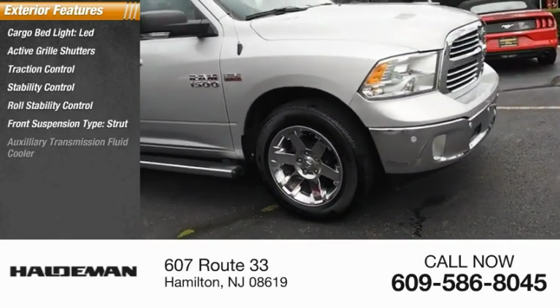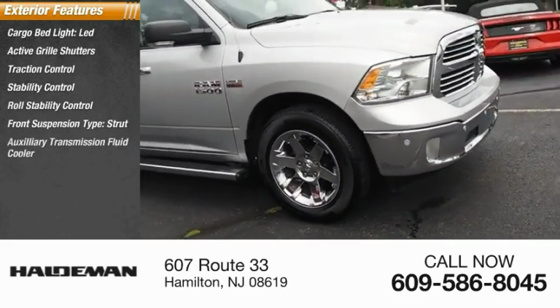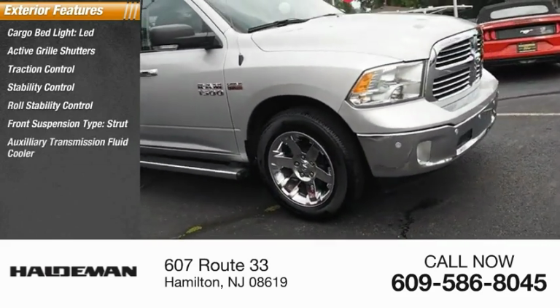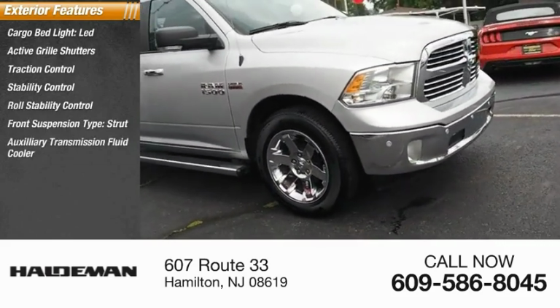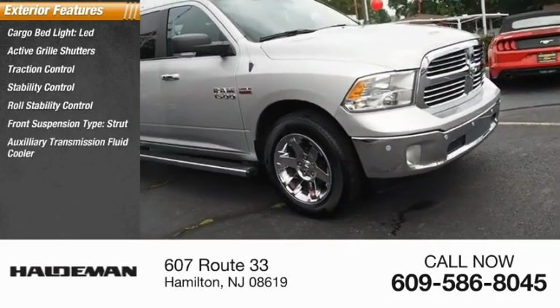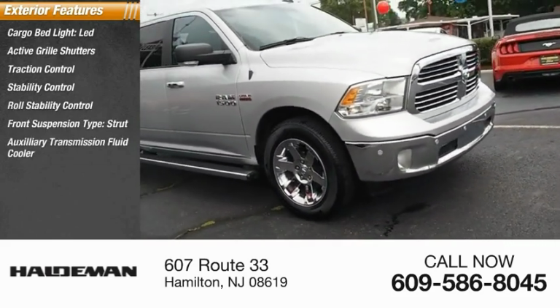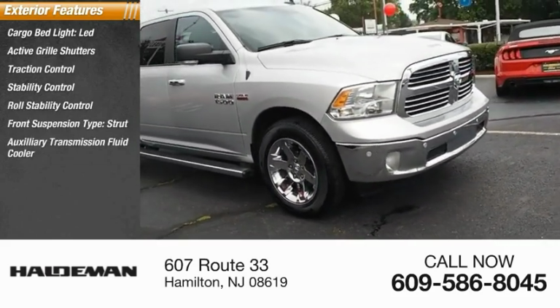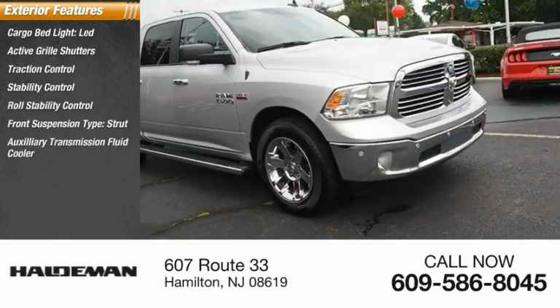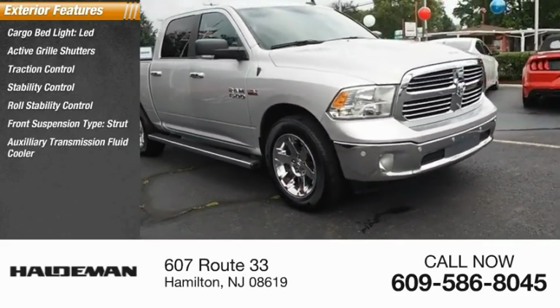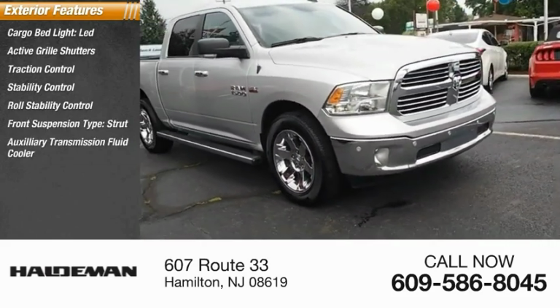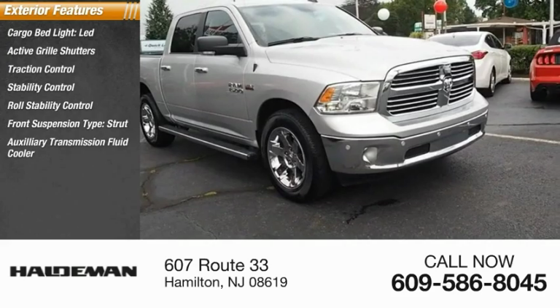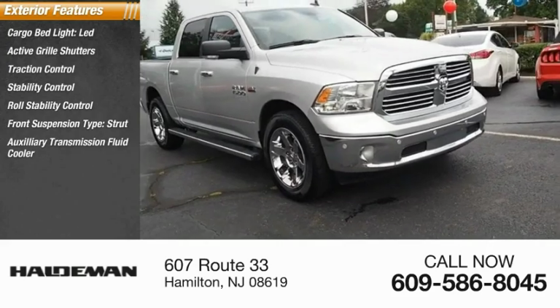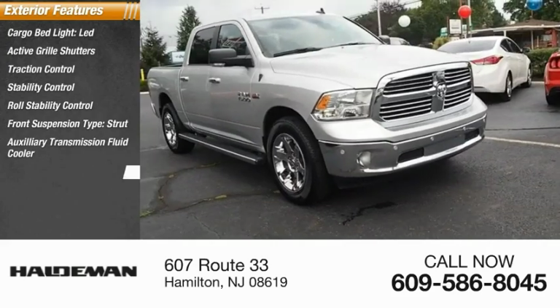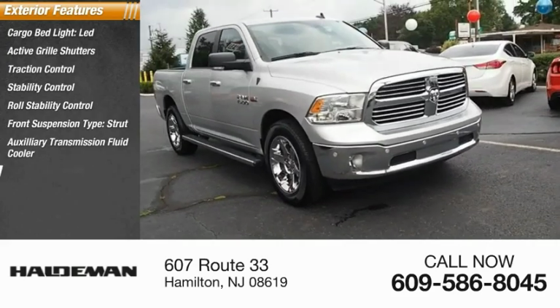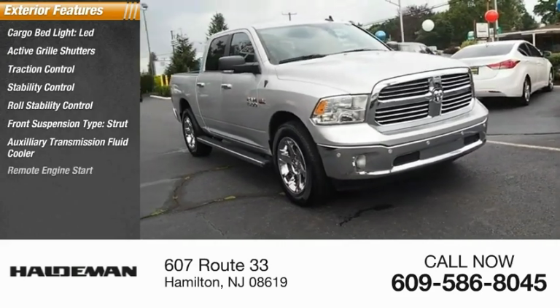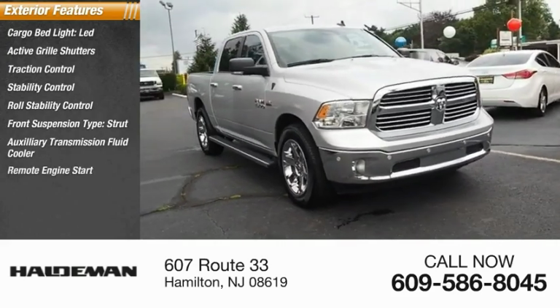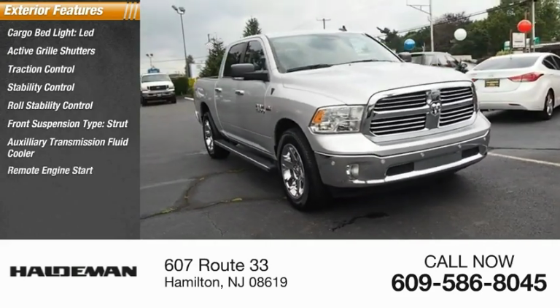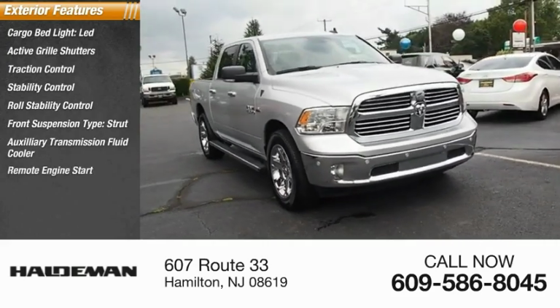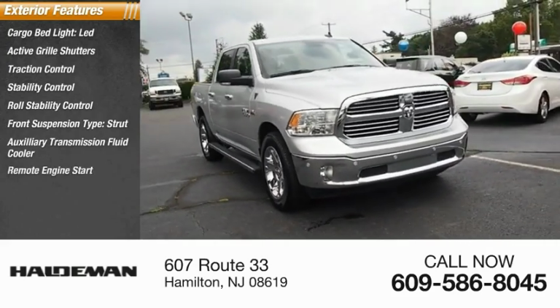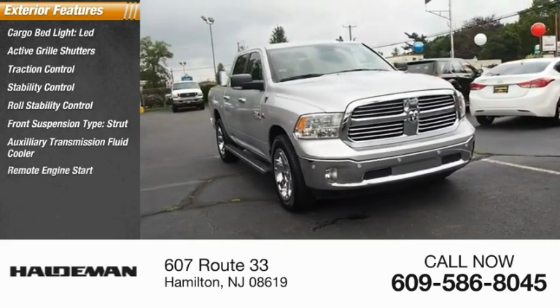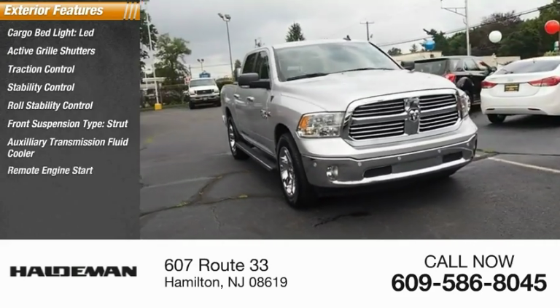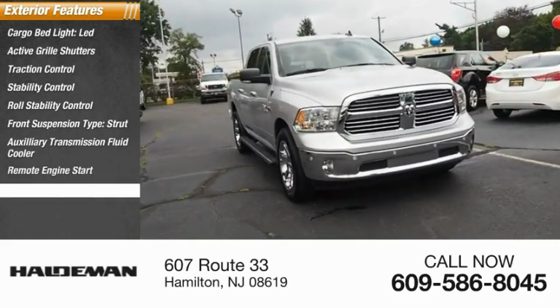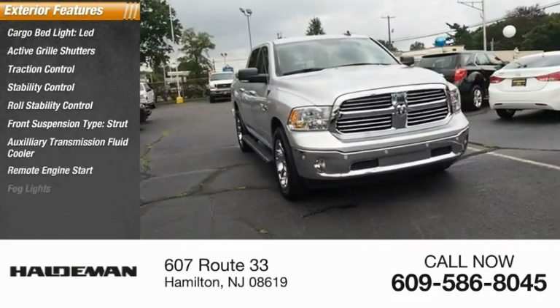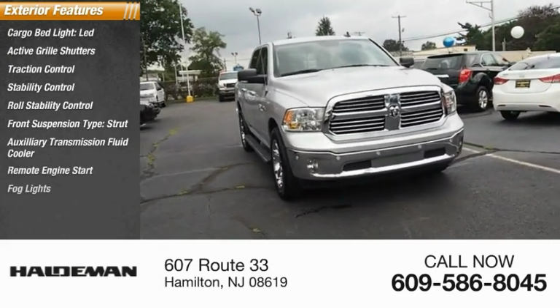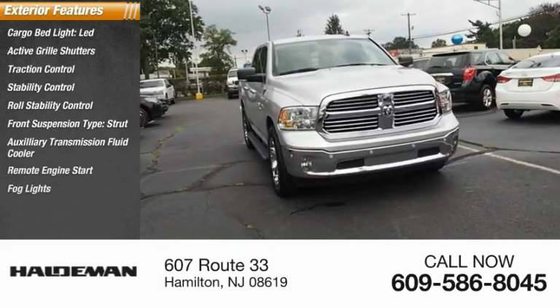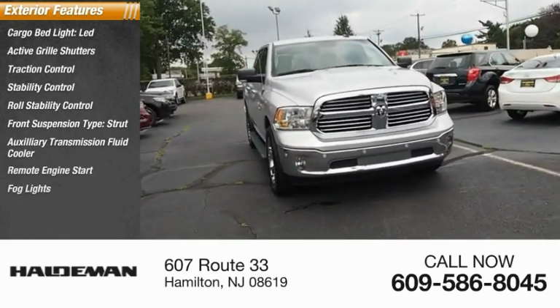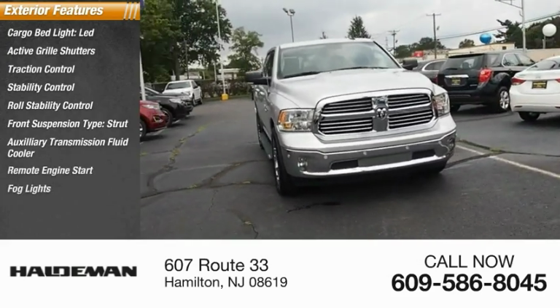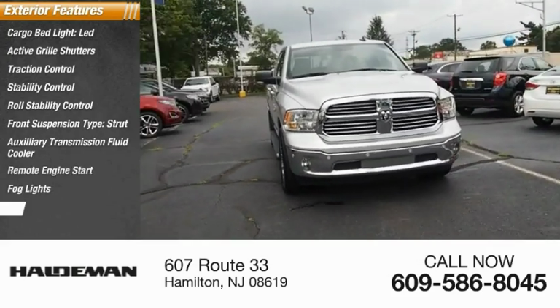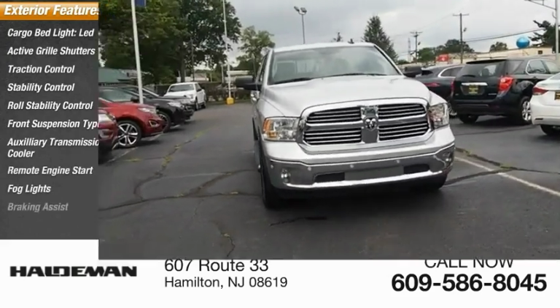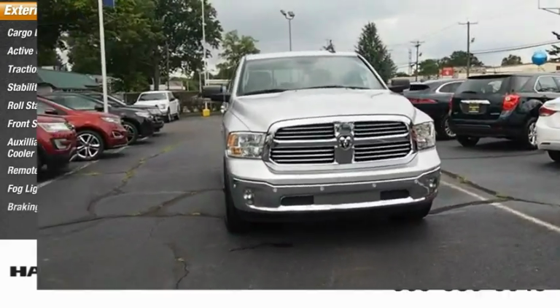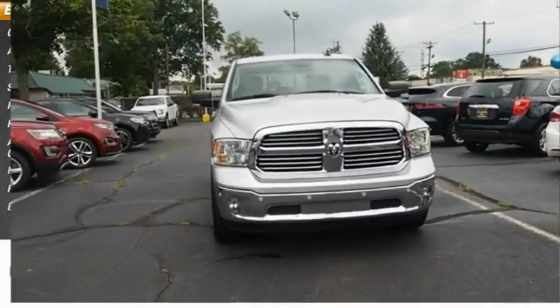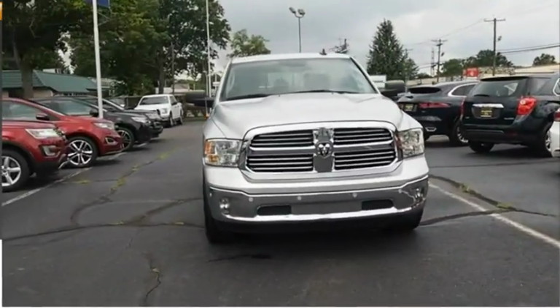Auxiliary transmission fluid cooler, remote engine start, fog lights, braking assist.